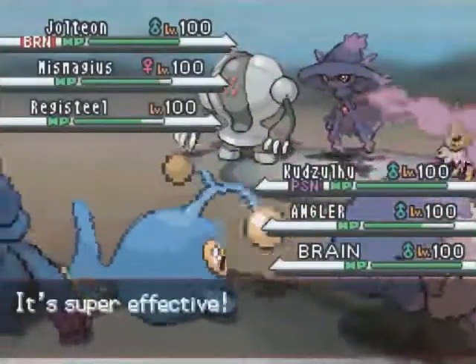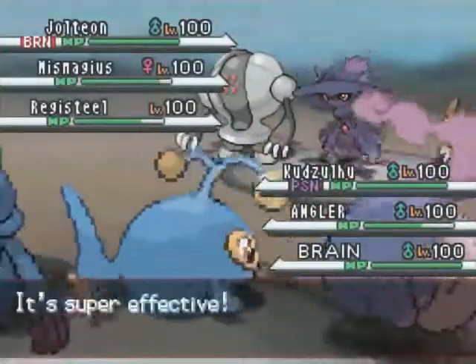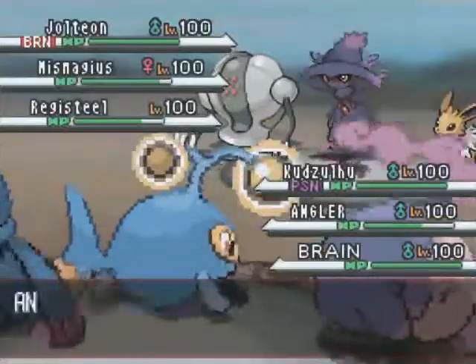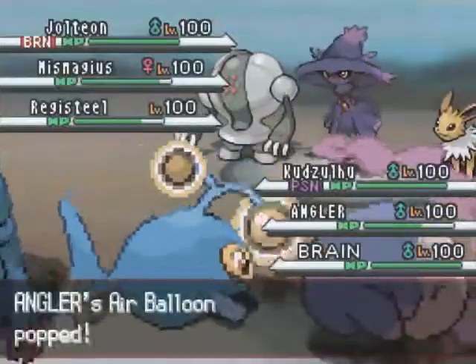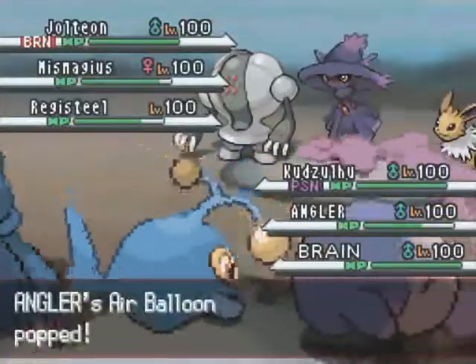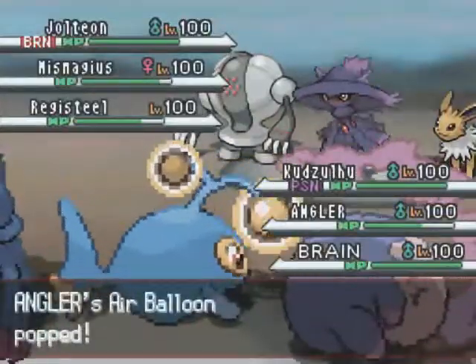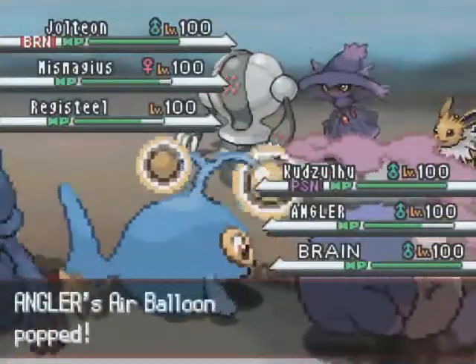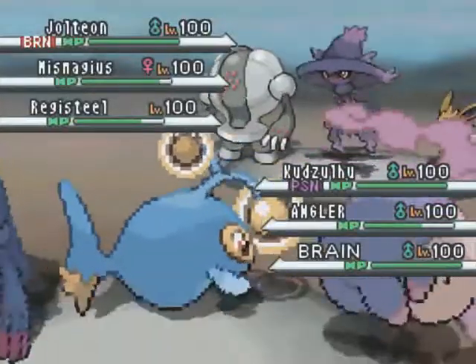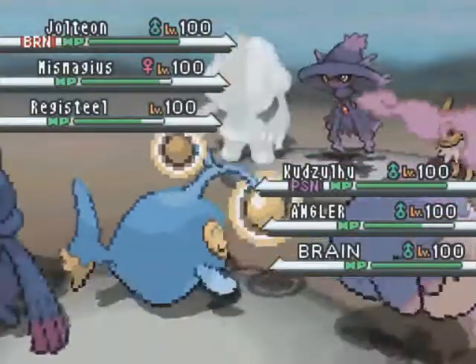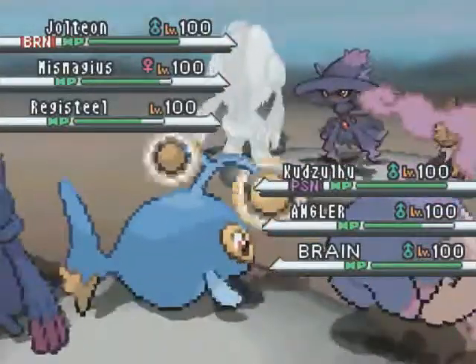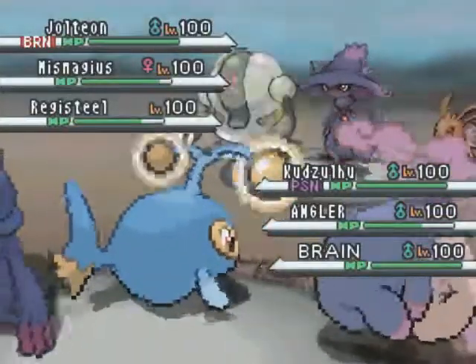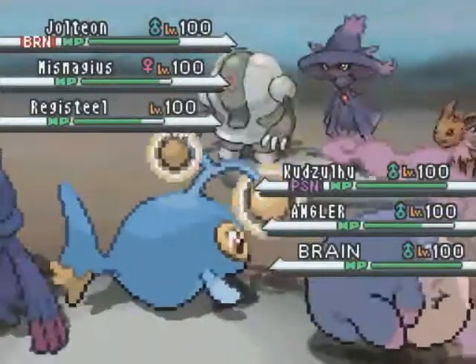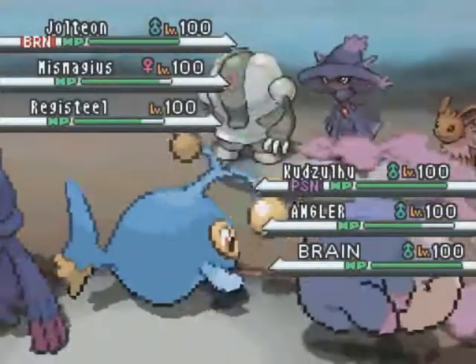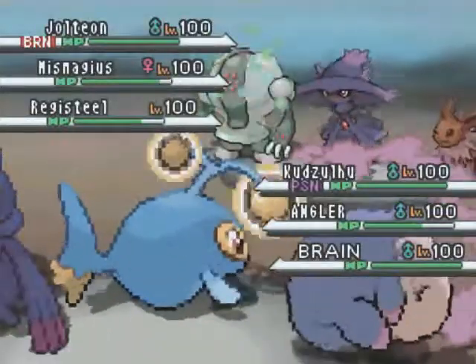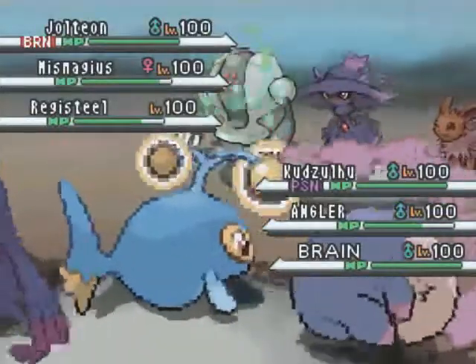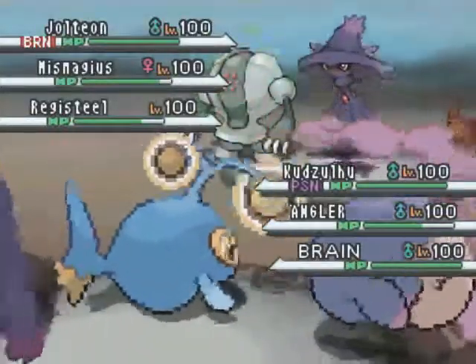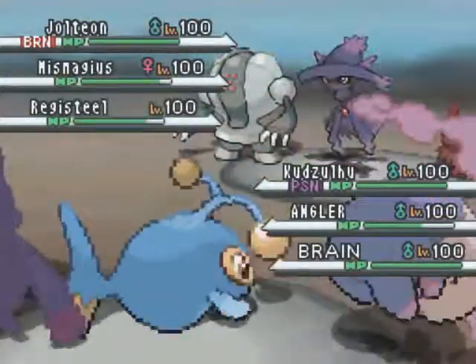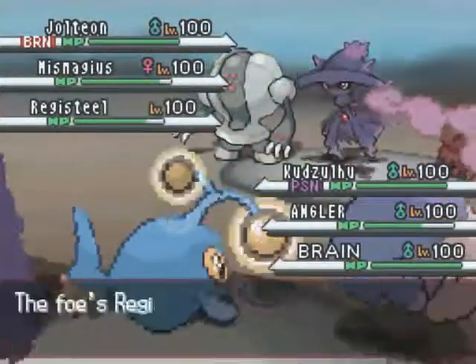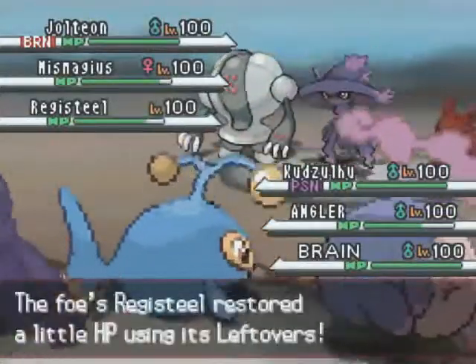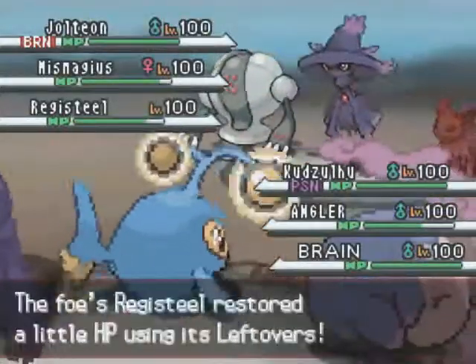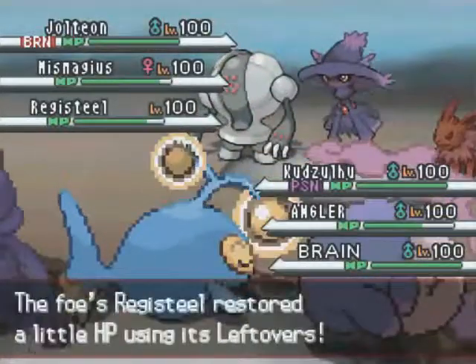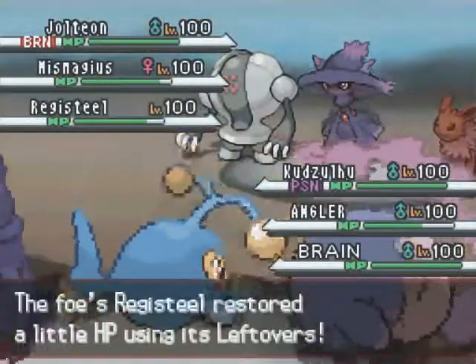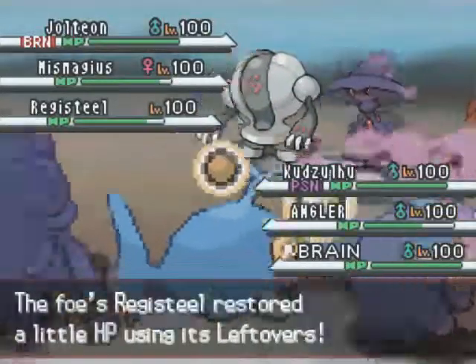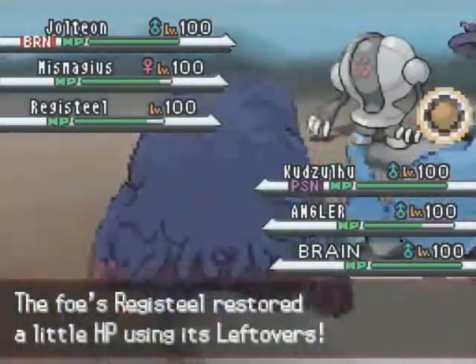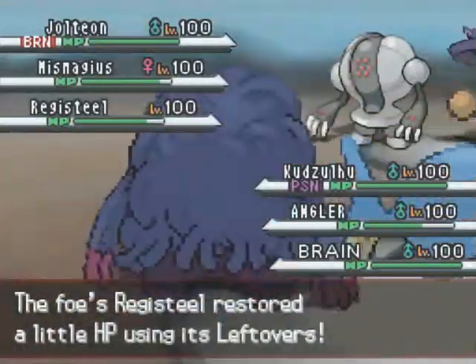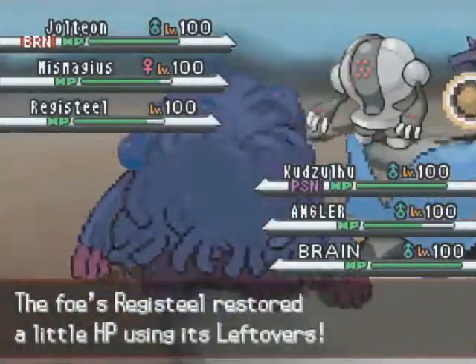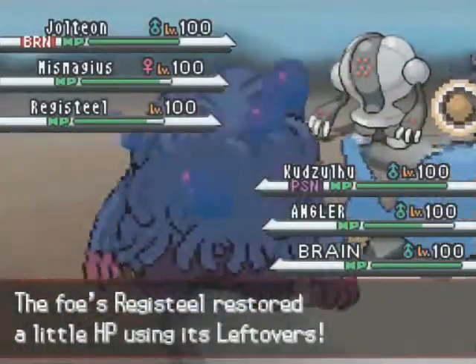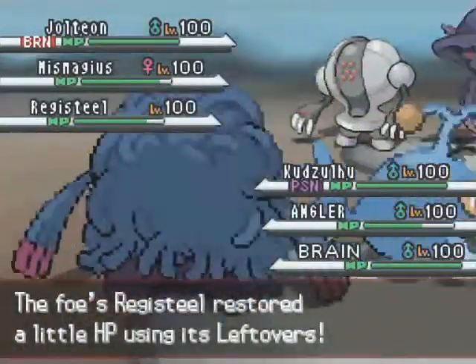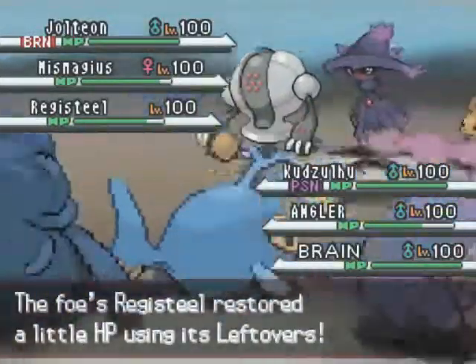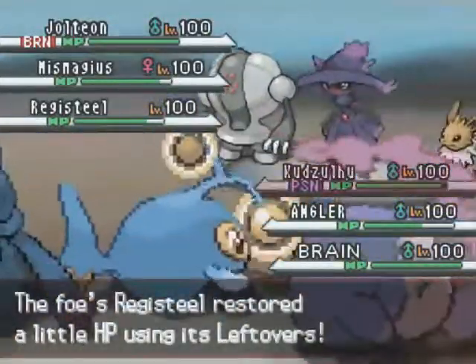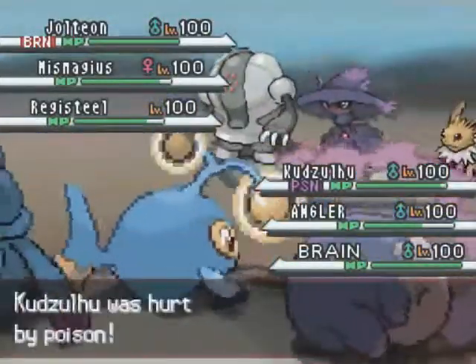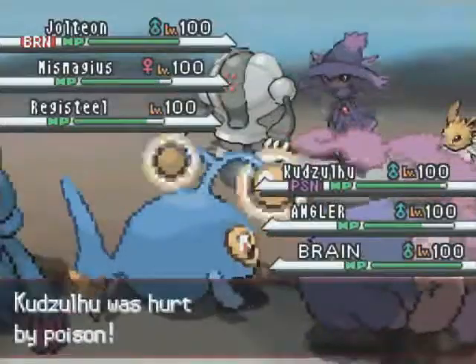Hidden Power is super effective, so it must be Hidden Power Grass — that's my guess against Lantern. It hurts a fair amount.